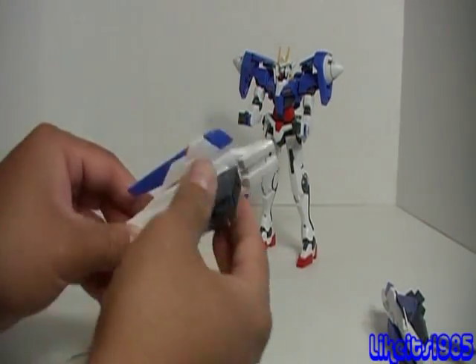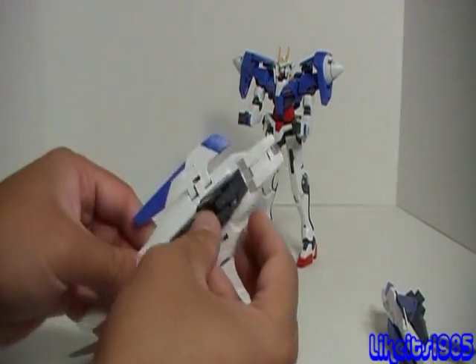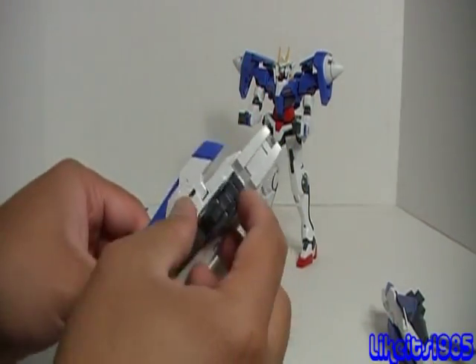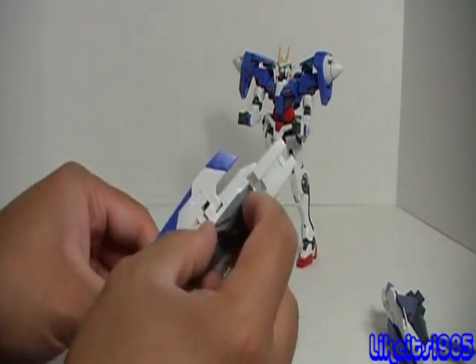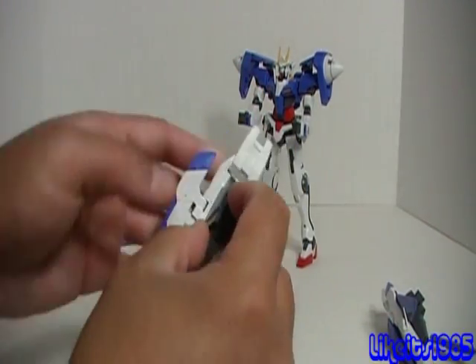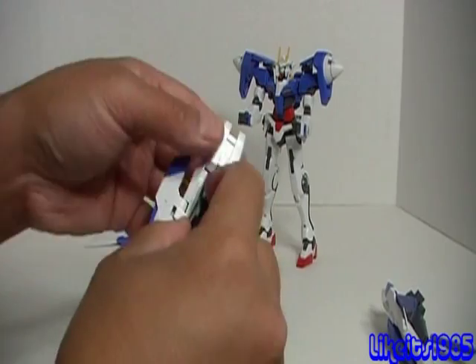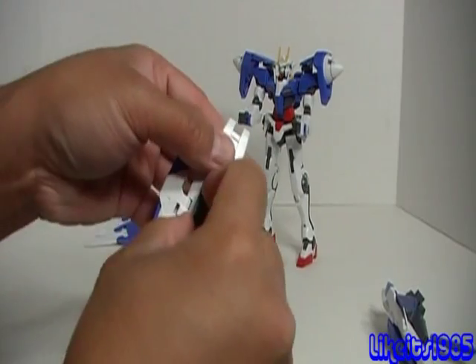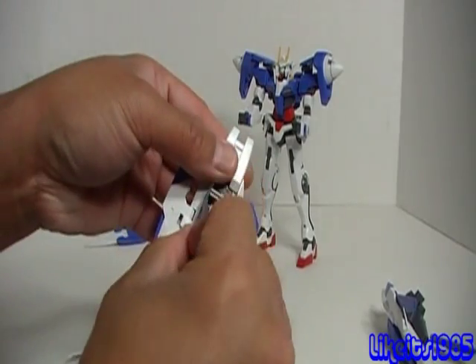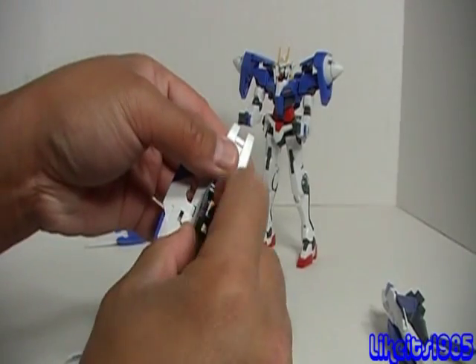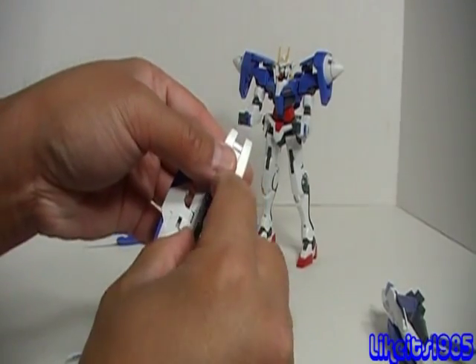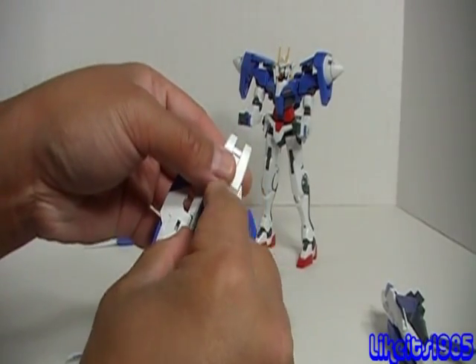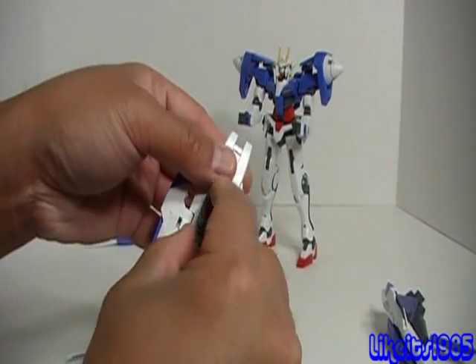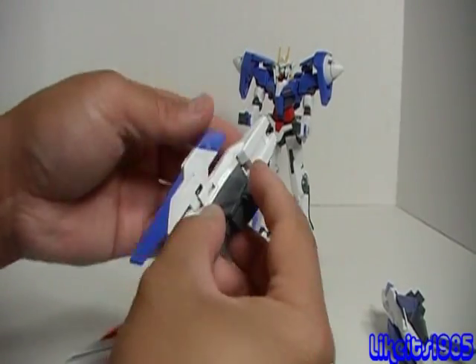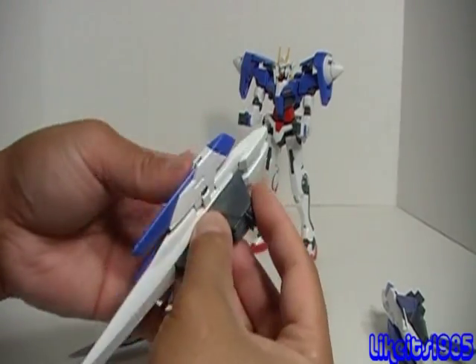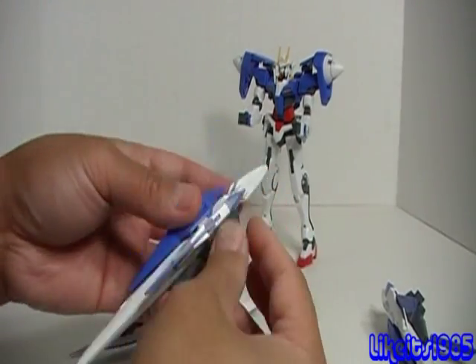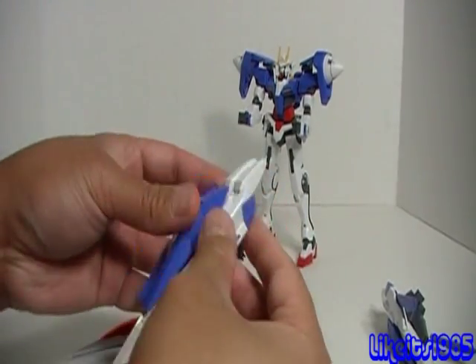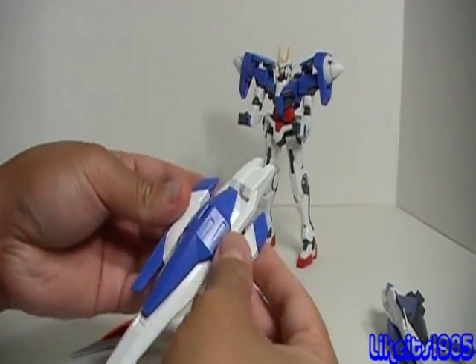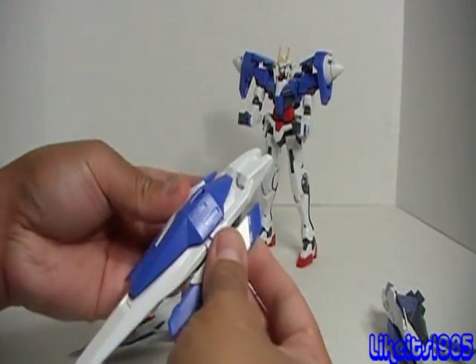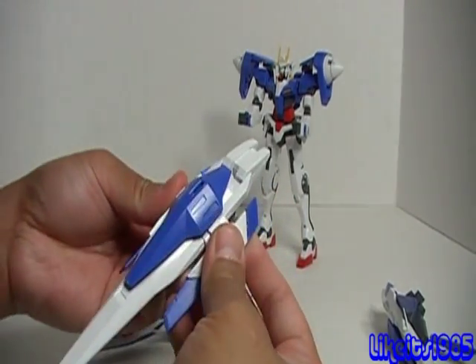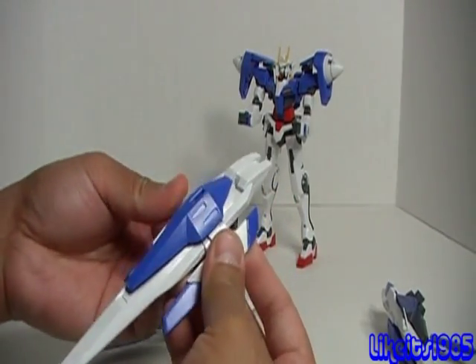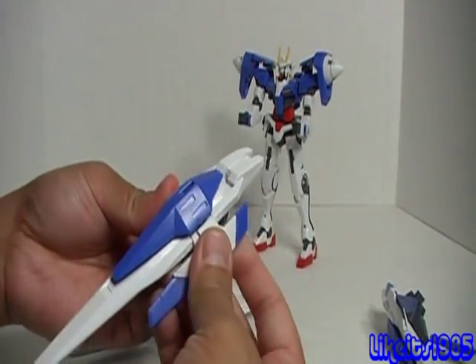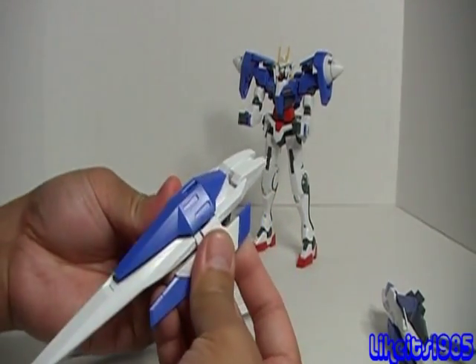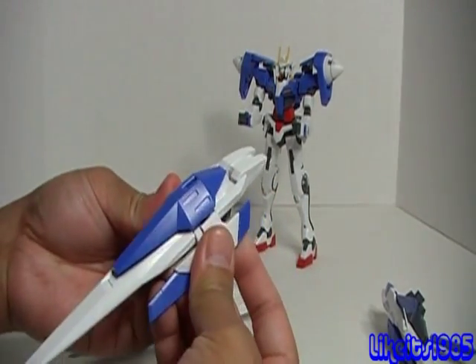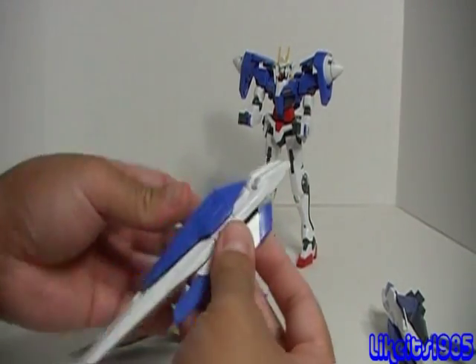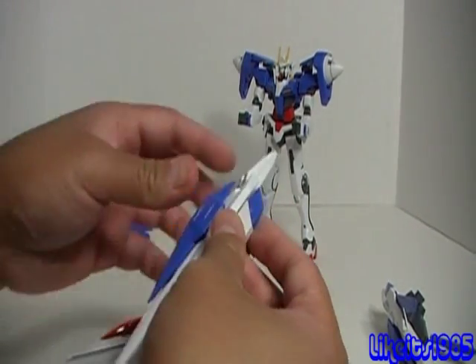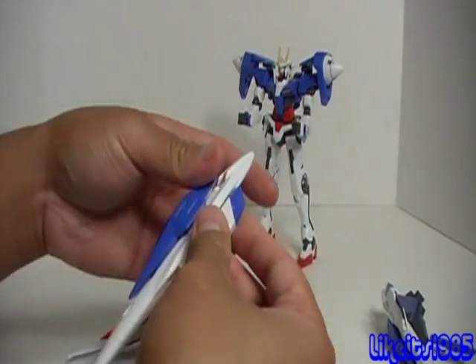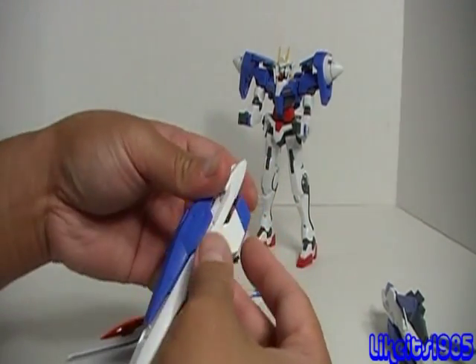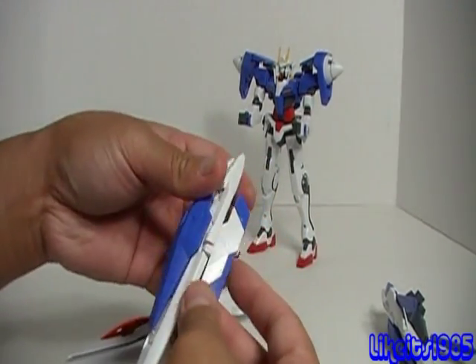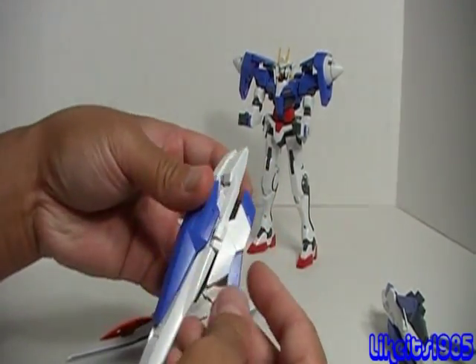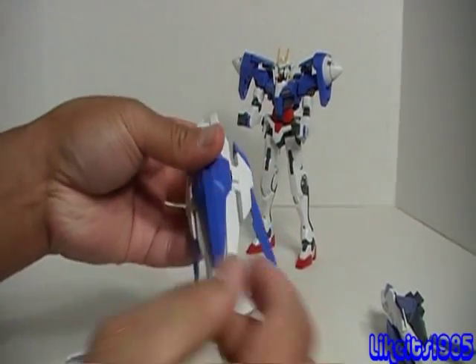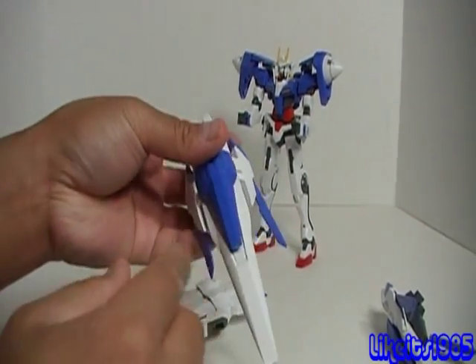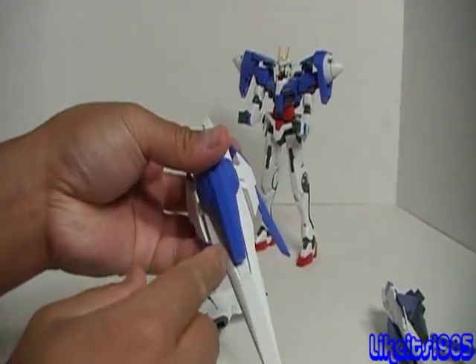So I'll do the same thing over here: take out the tab, fold down these pieces here, and bring out the winglets.